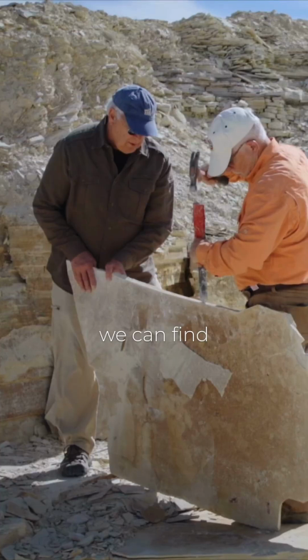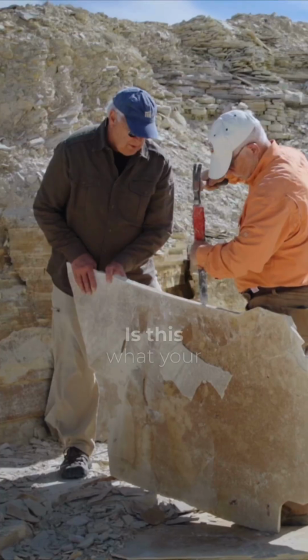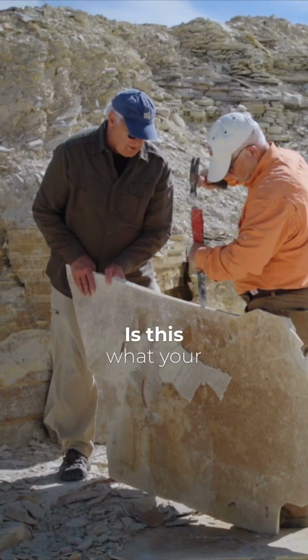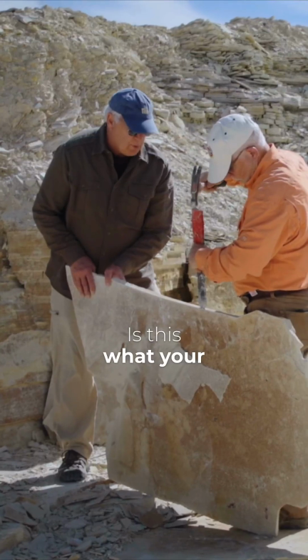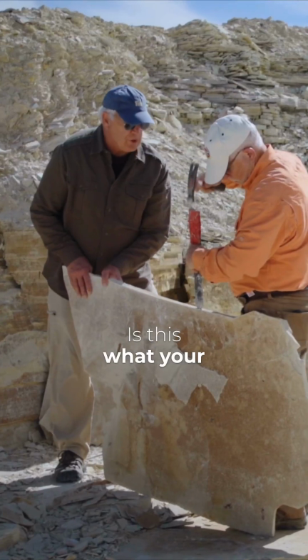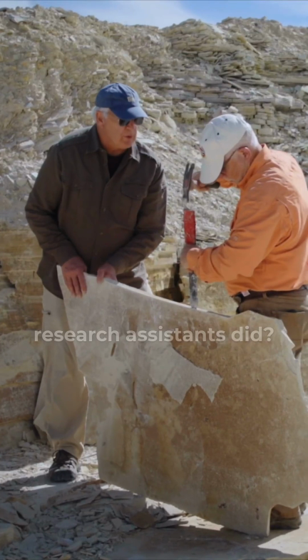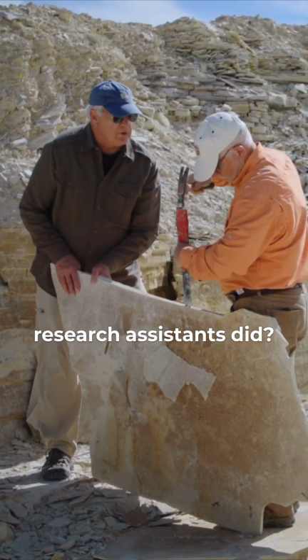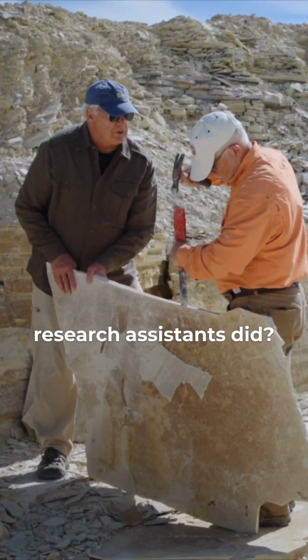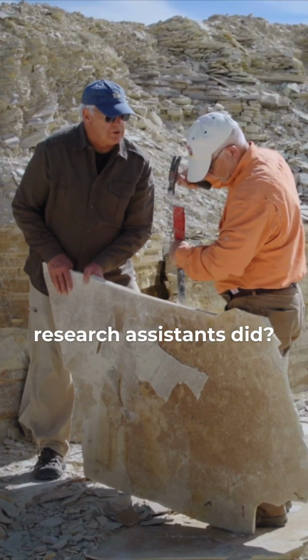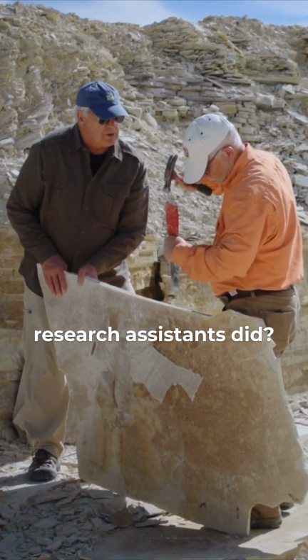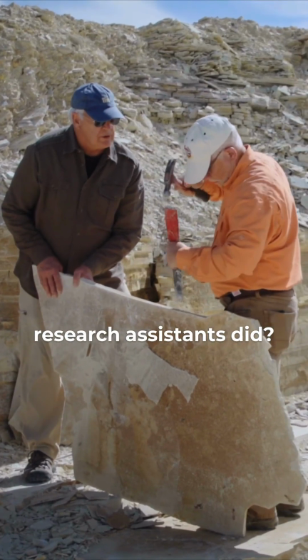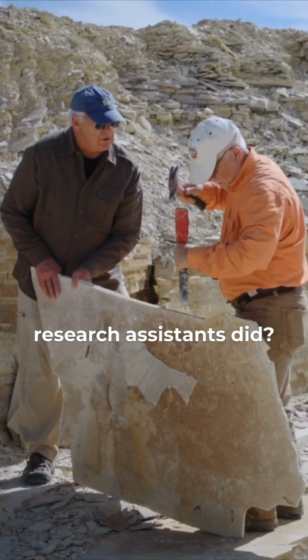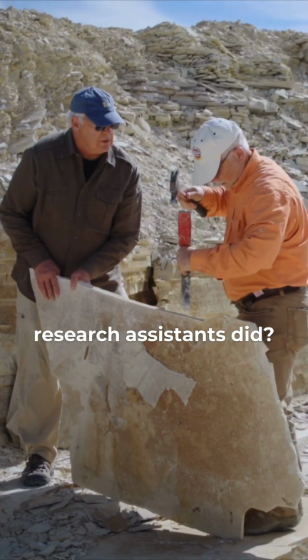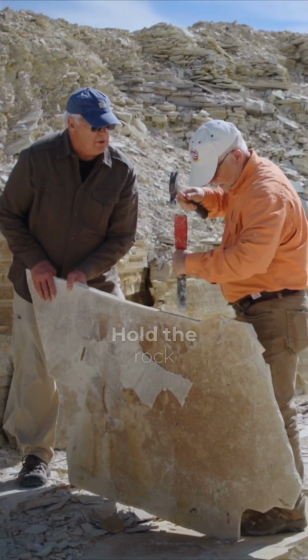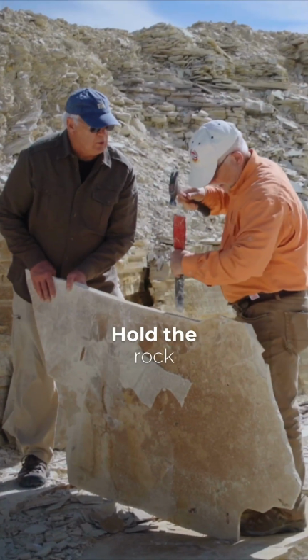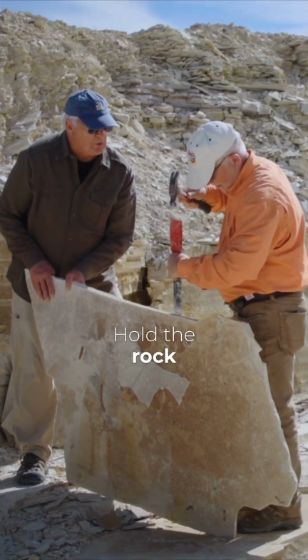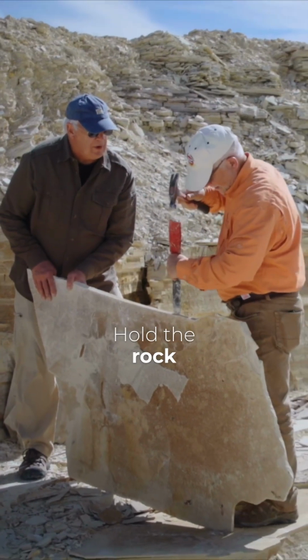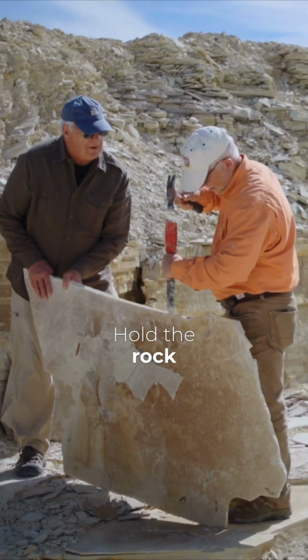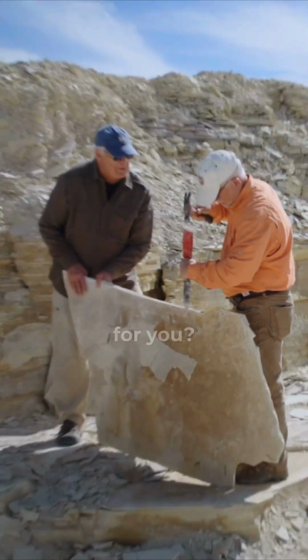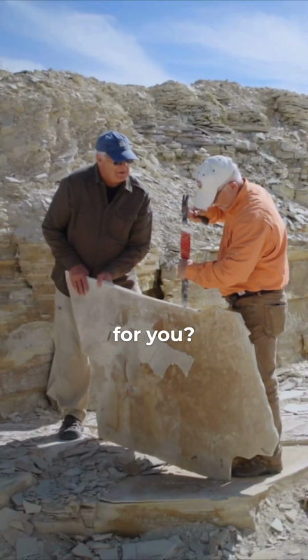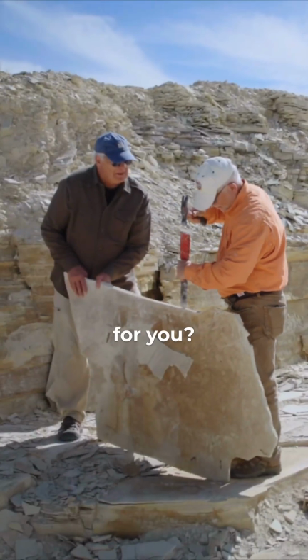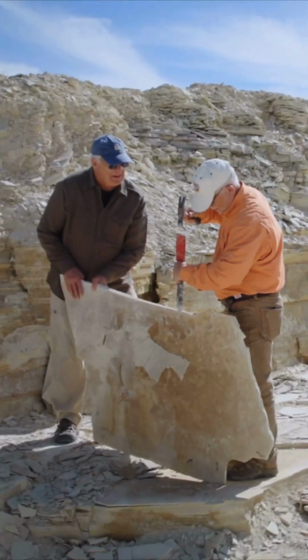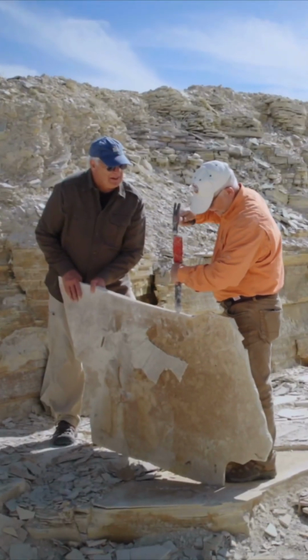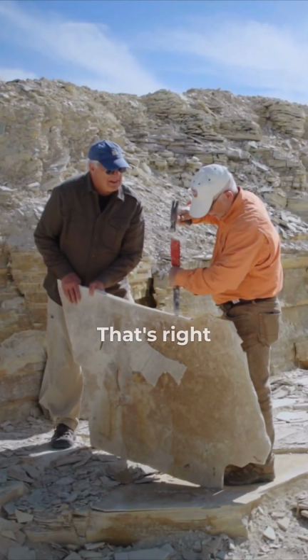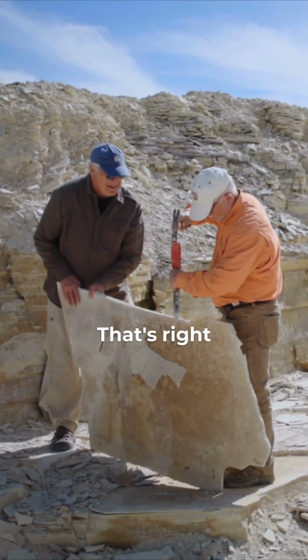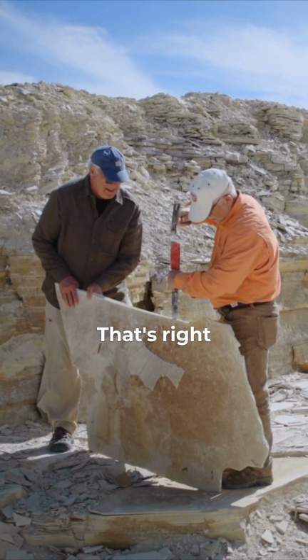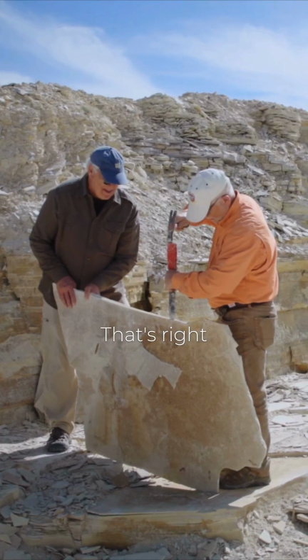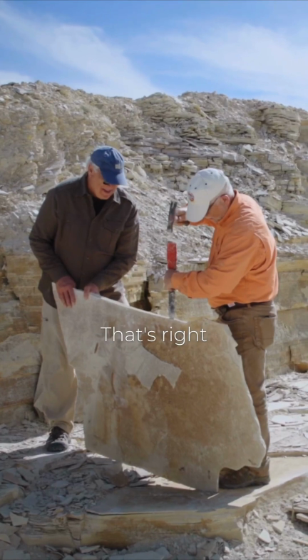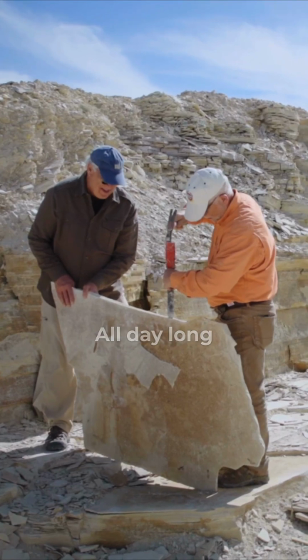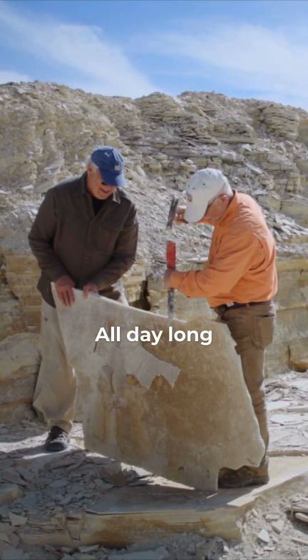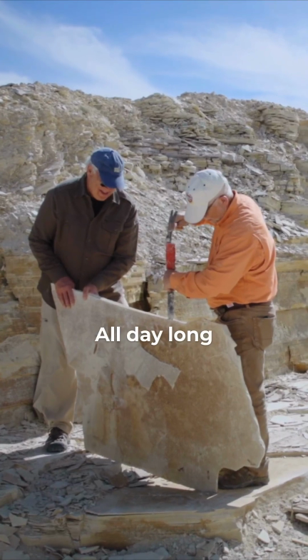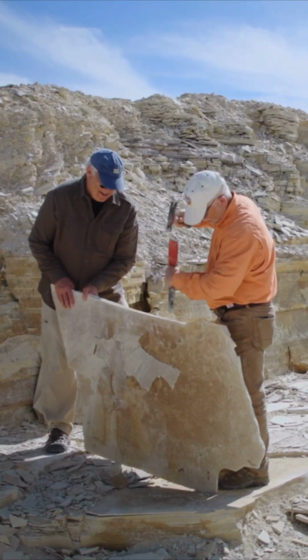Is this what your research assistants did, hold the rock for you? That's right, all day long.